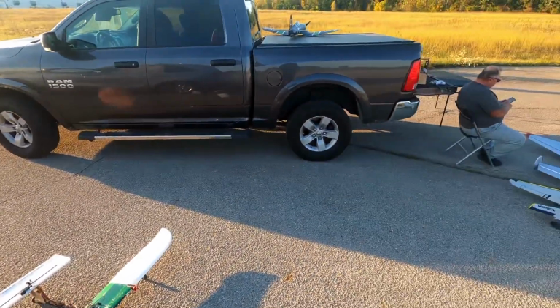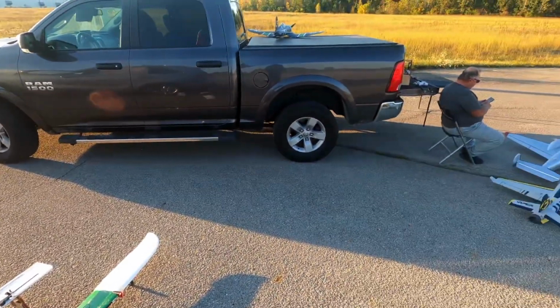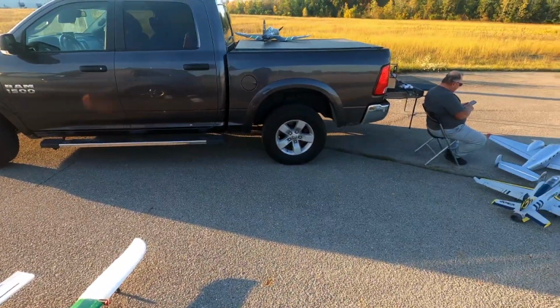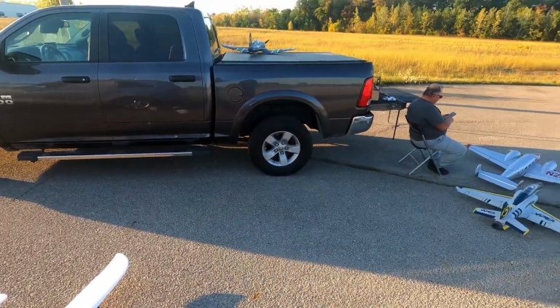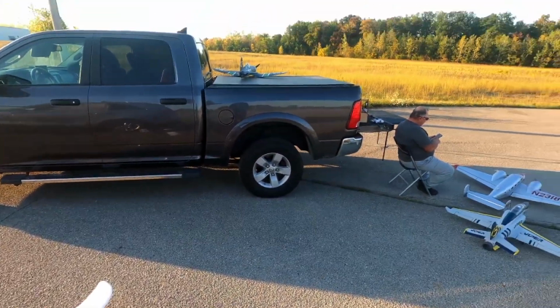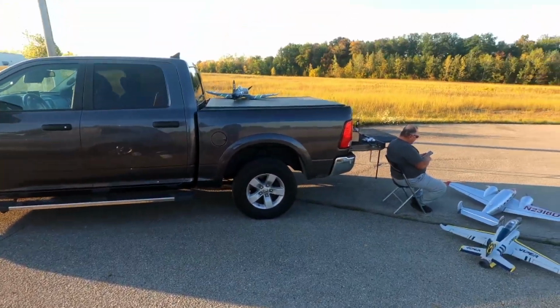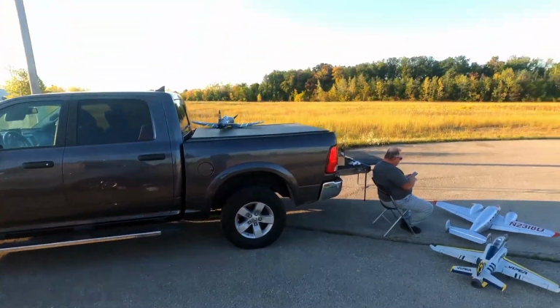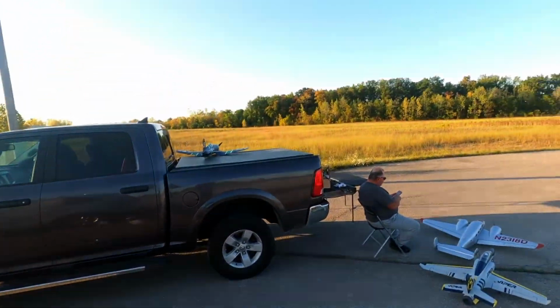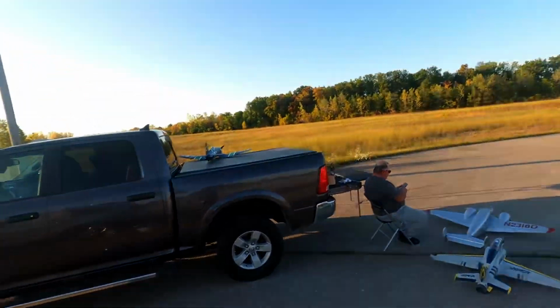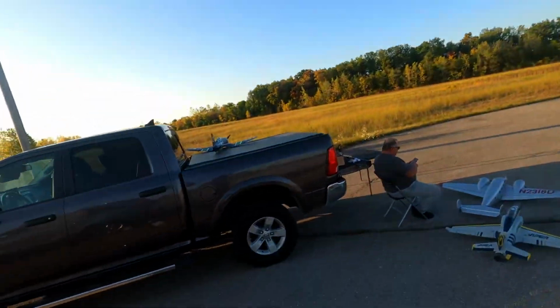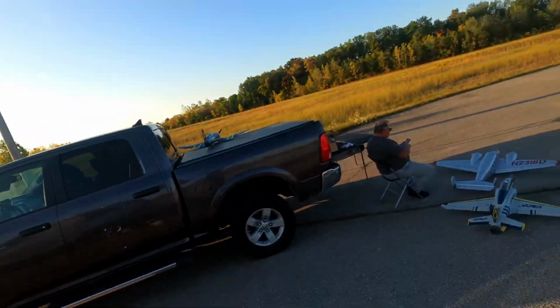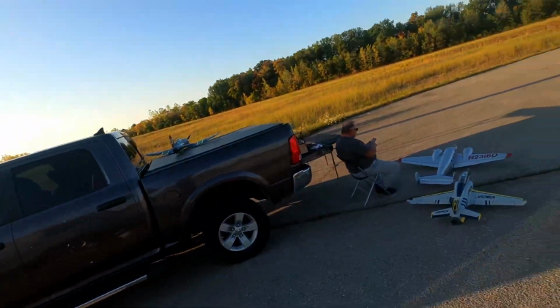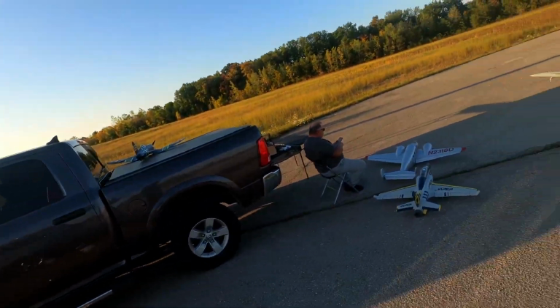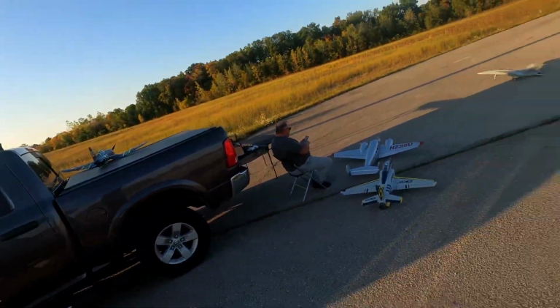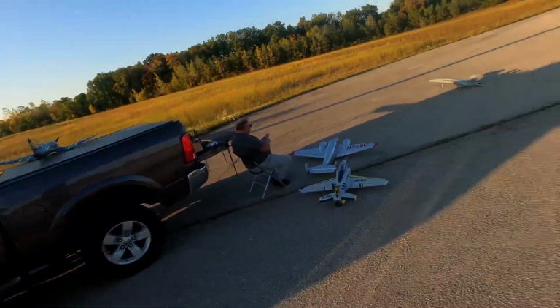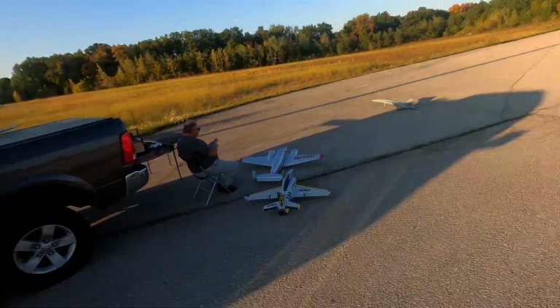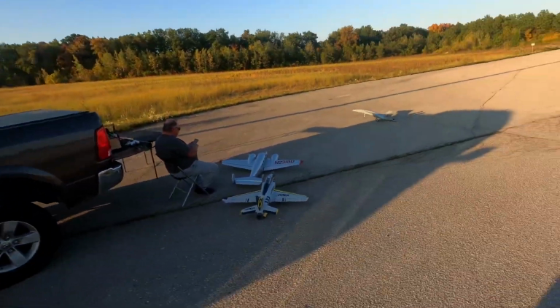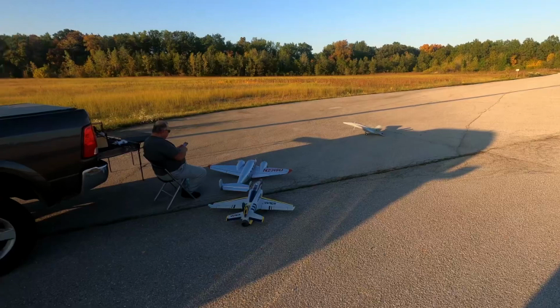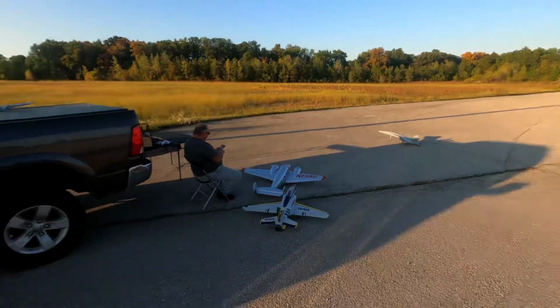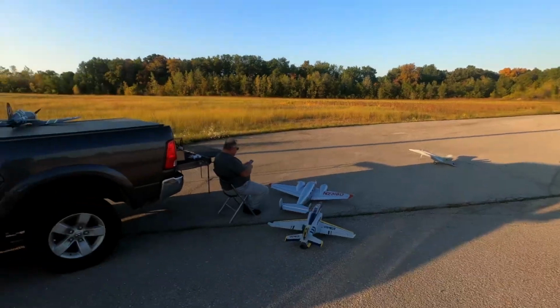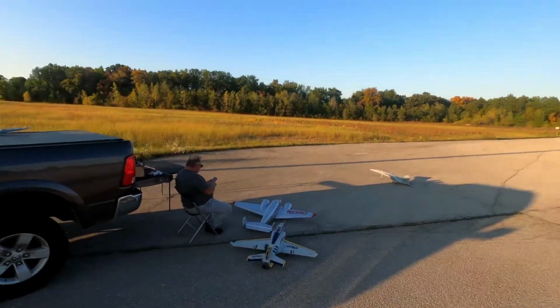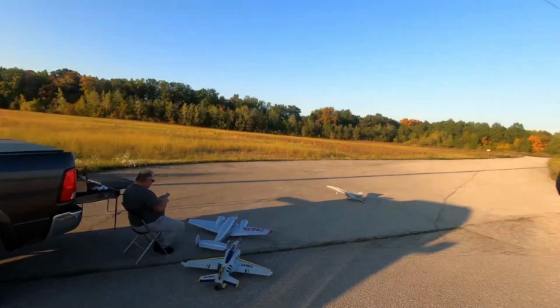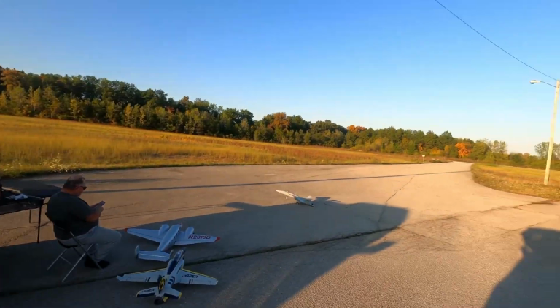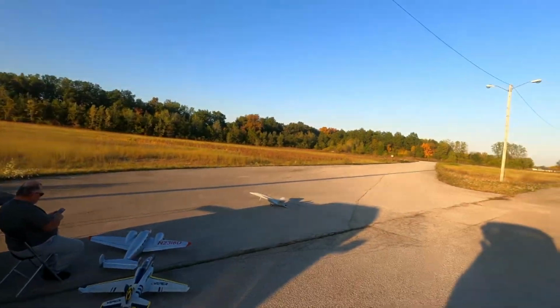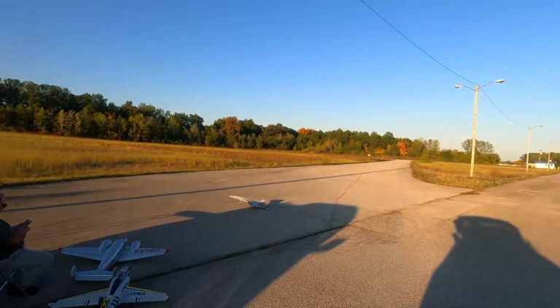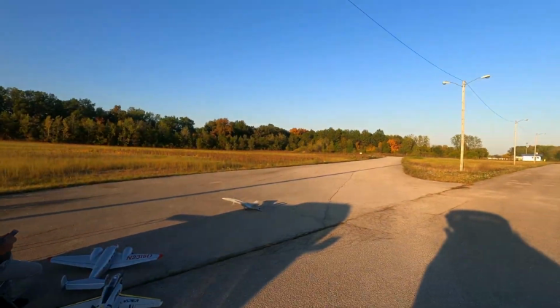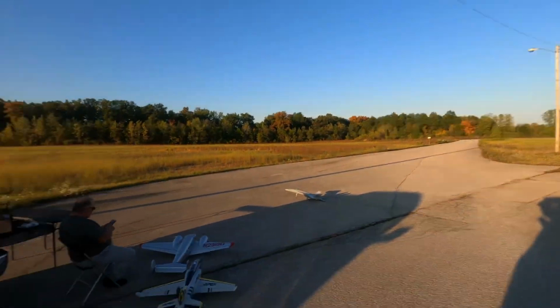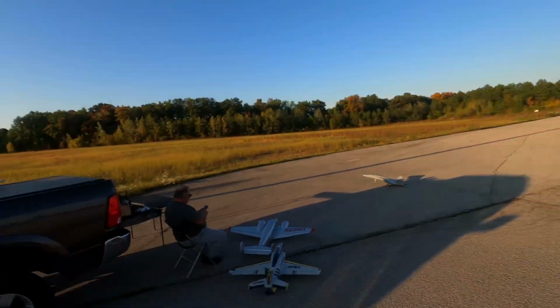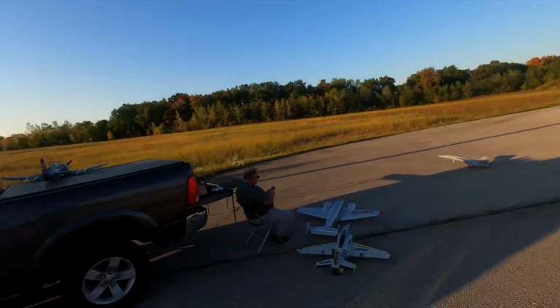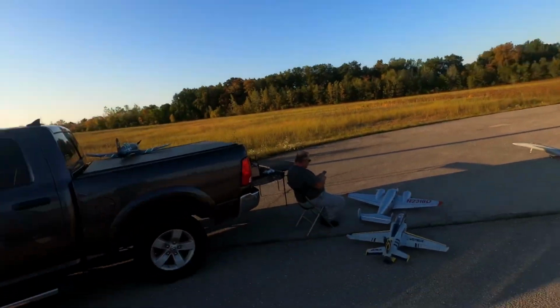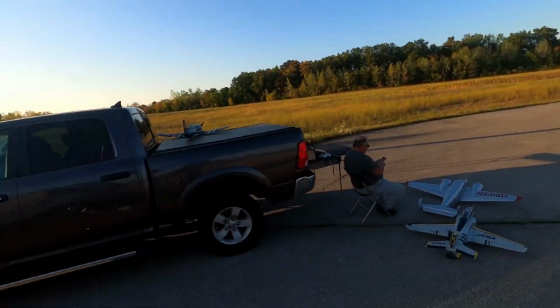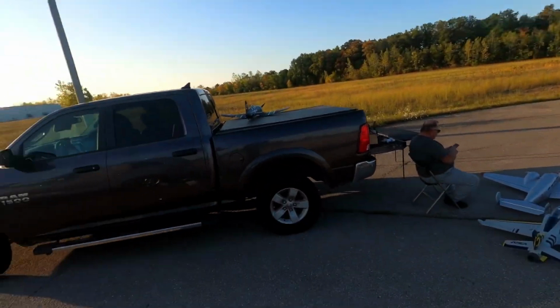Yeah, anytime we come out to fly you can expect to see the Phoenix S packed away and ready to go.